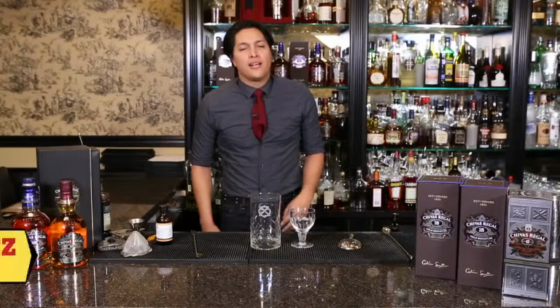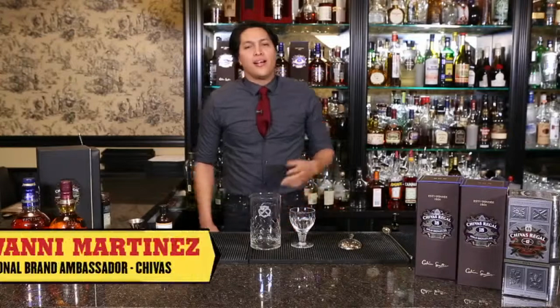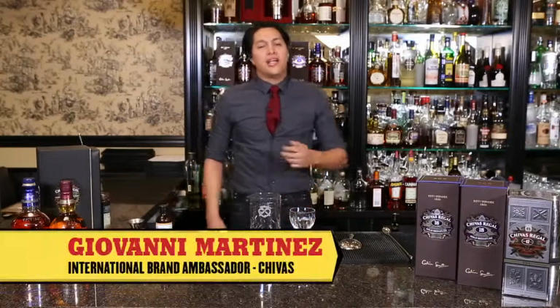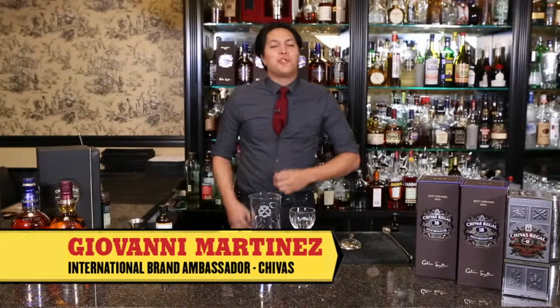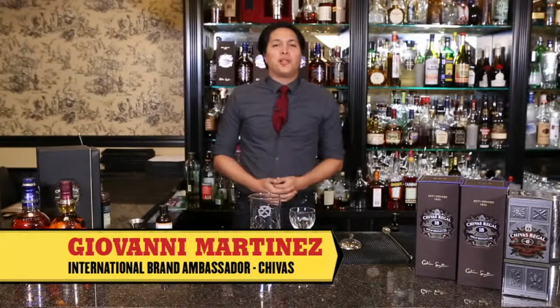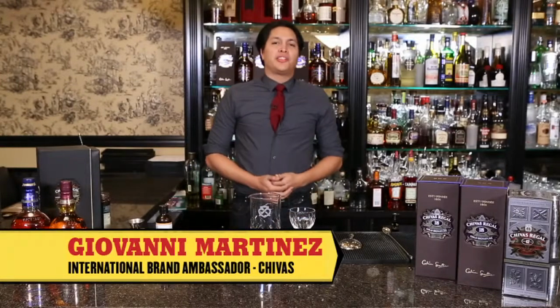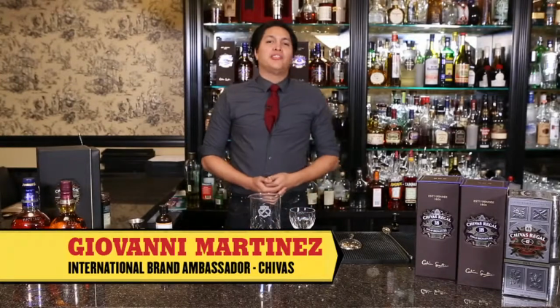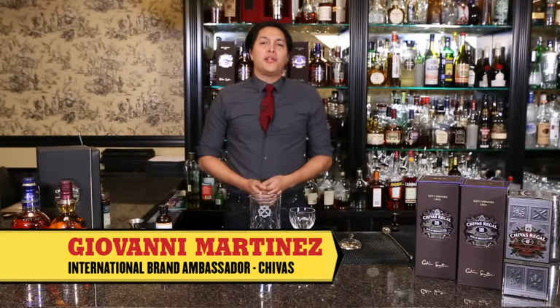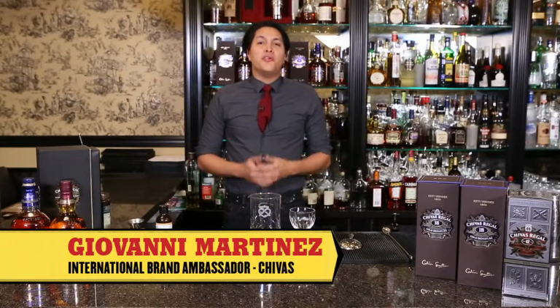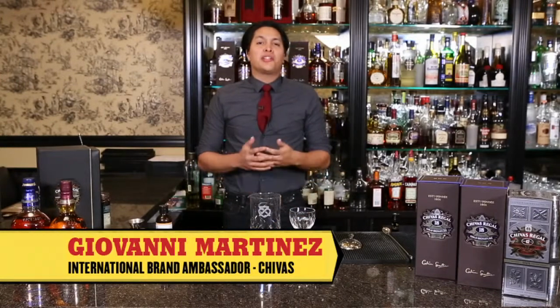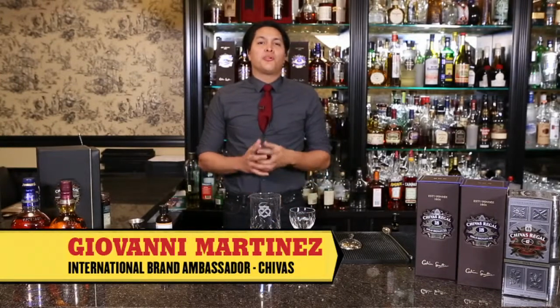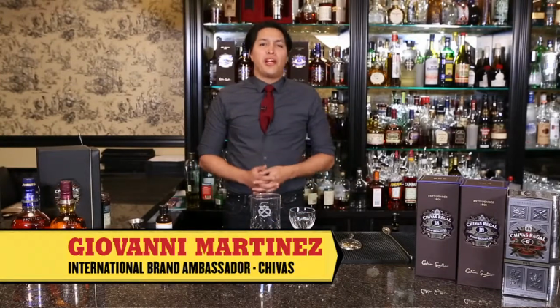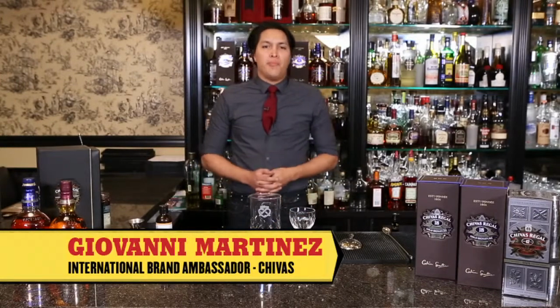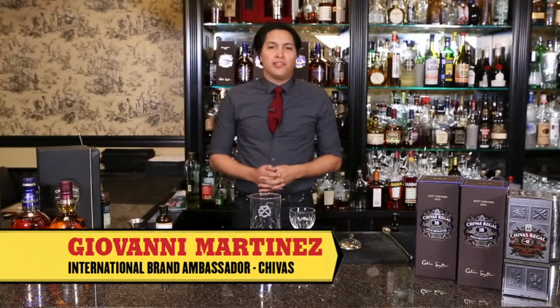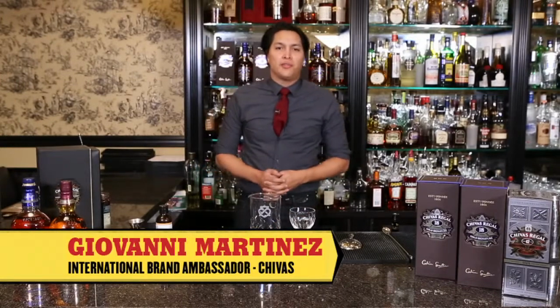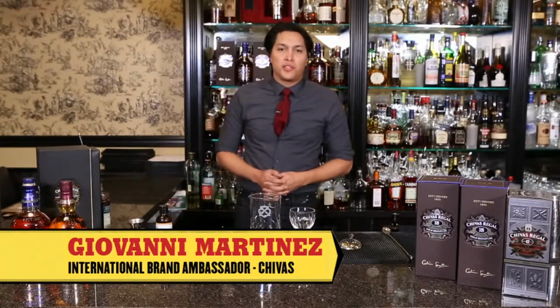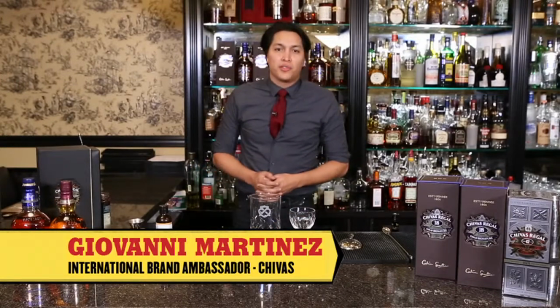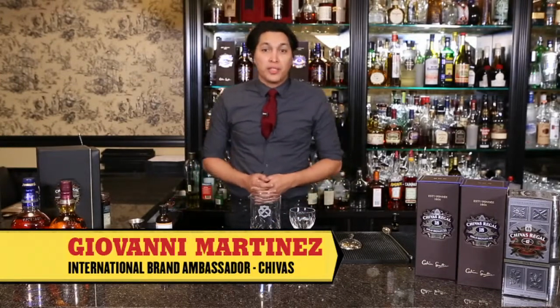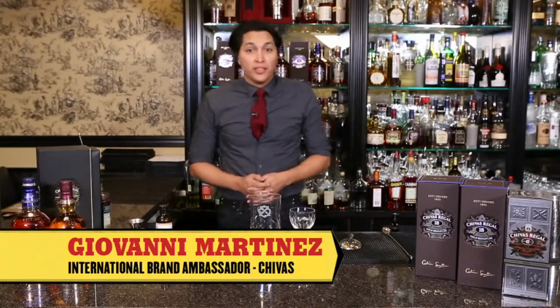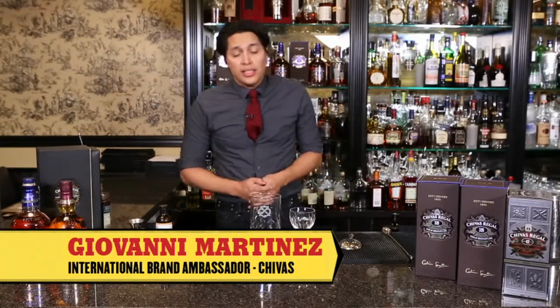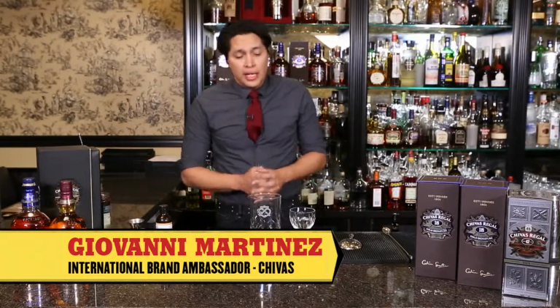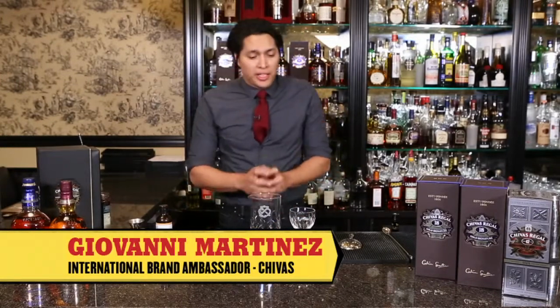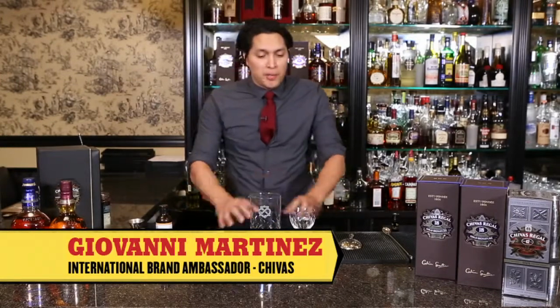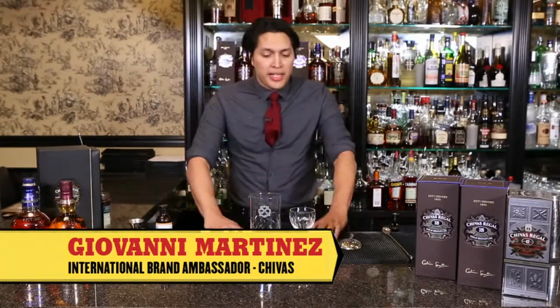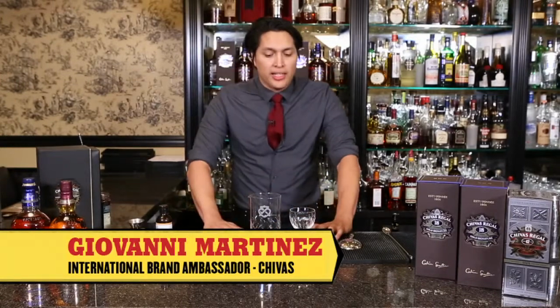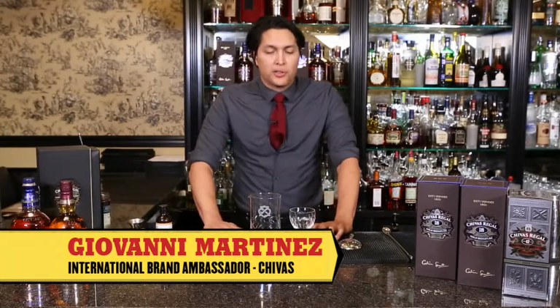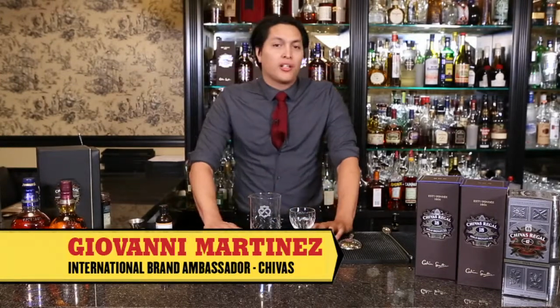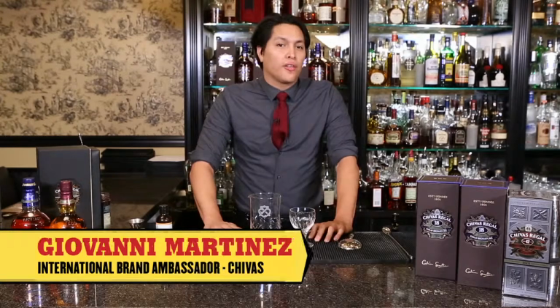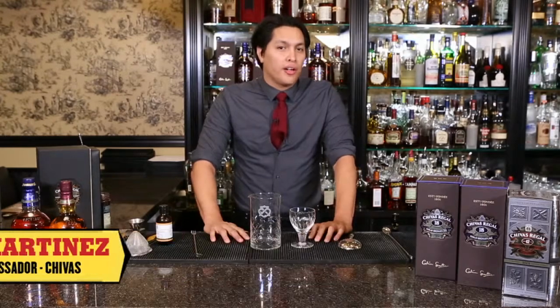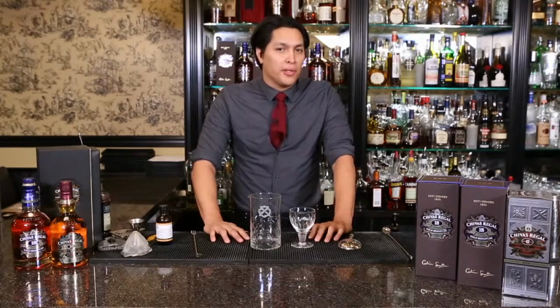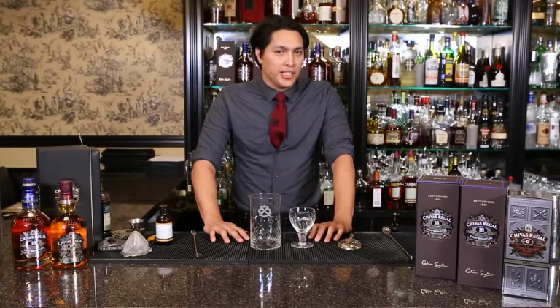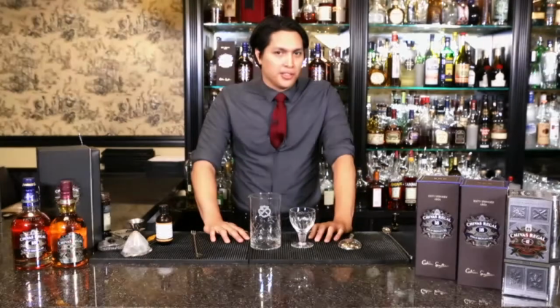Hi, I'm Giovanni Martinez. I'm the international brand ambassador for Chivas Regal, and we're going to be making a drink called The Combination.